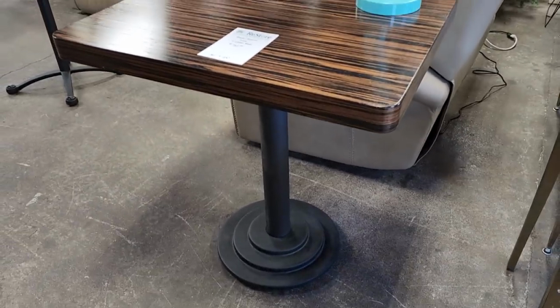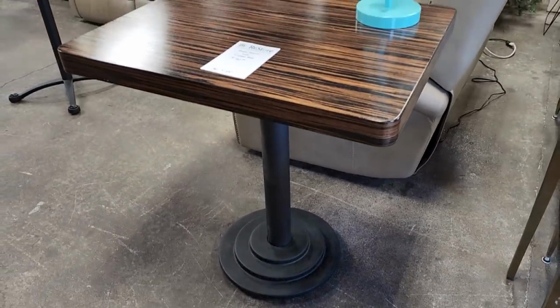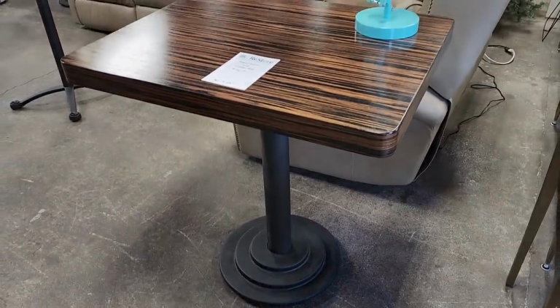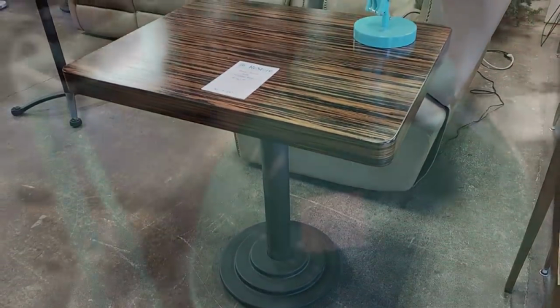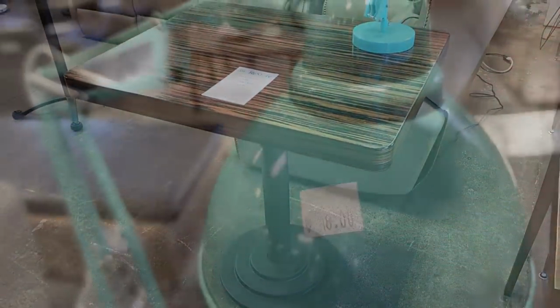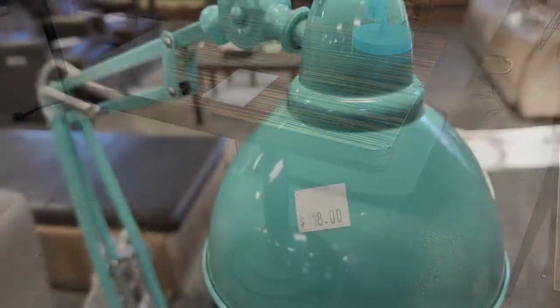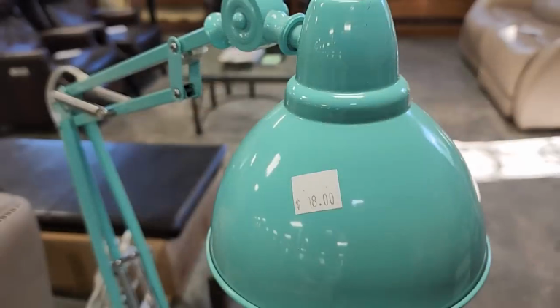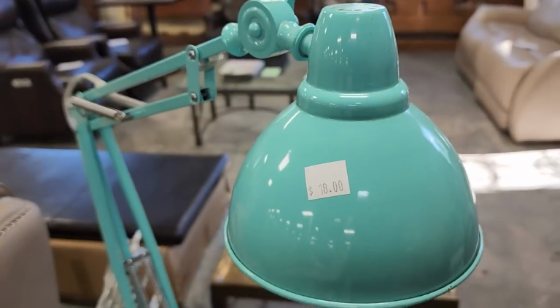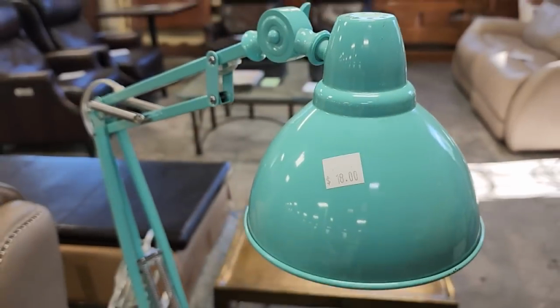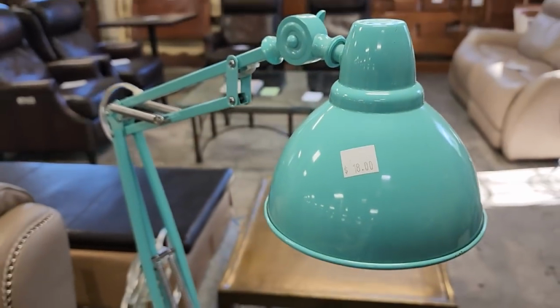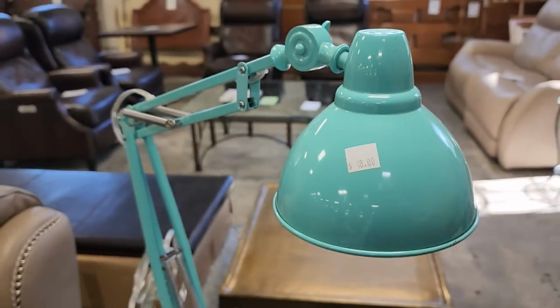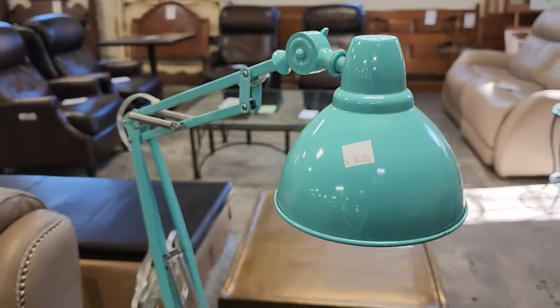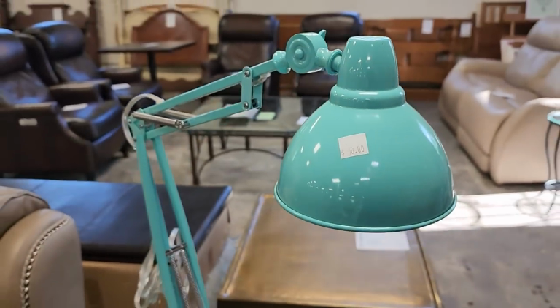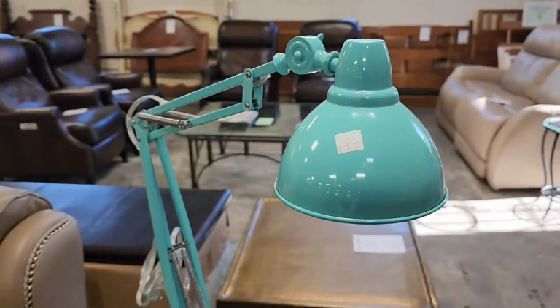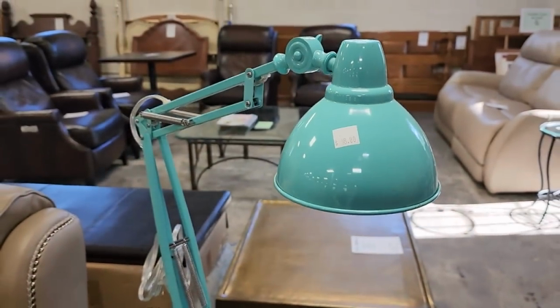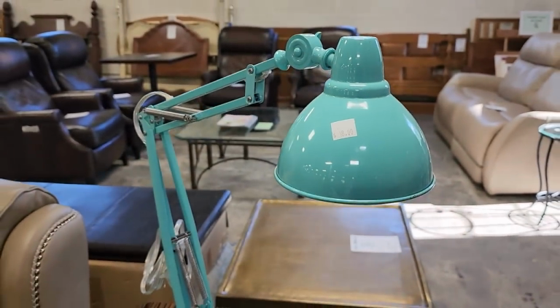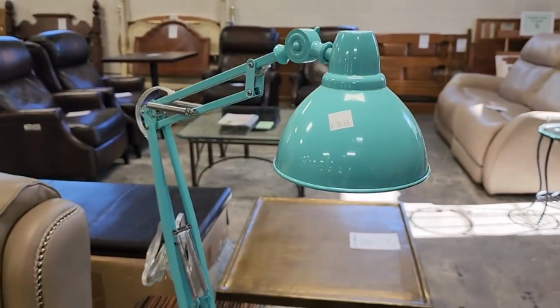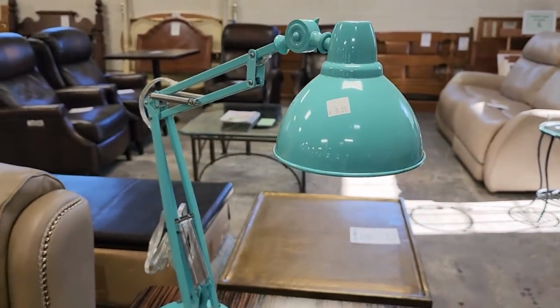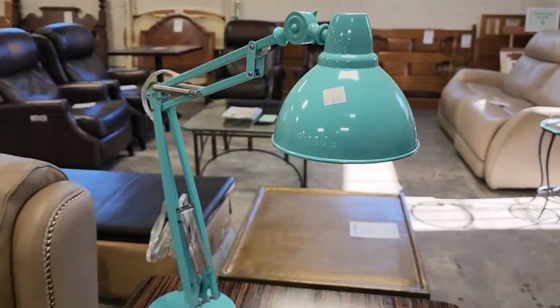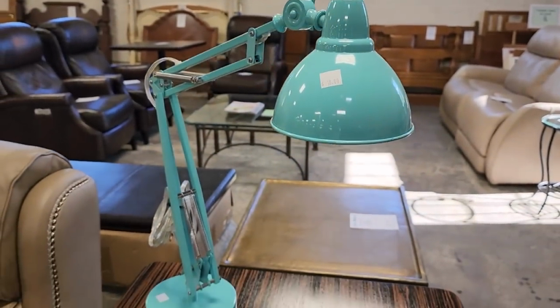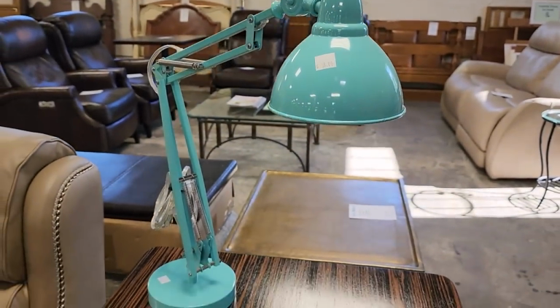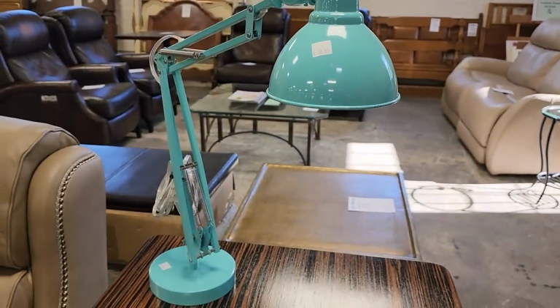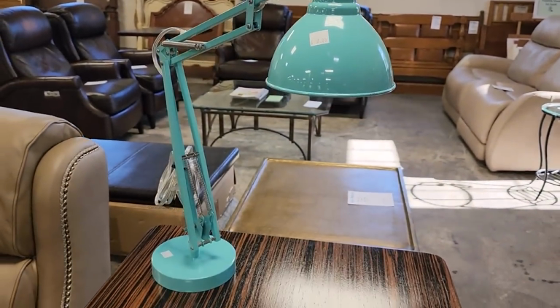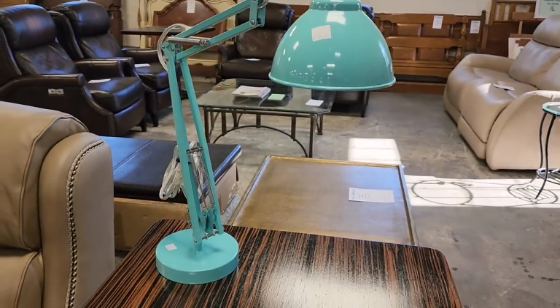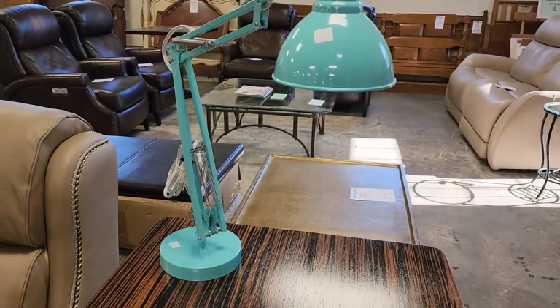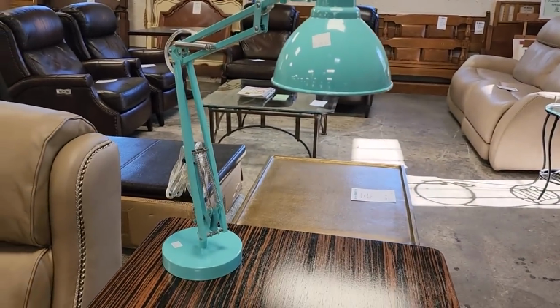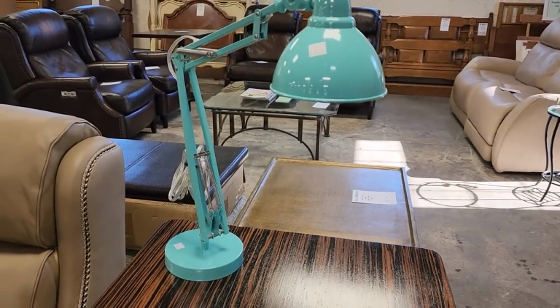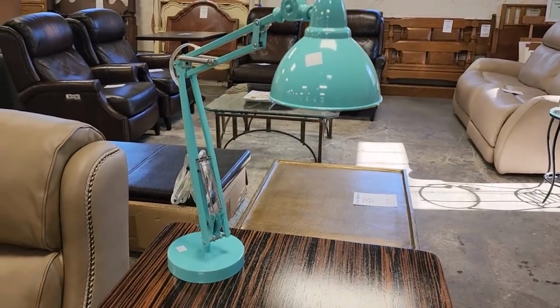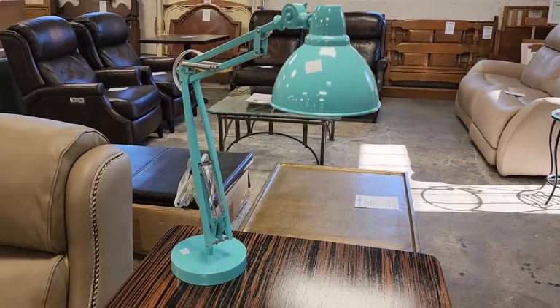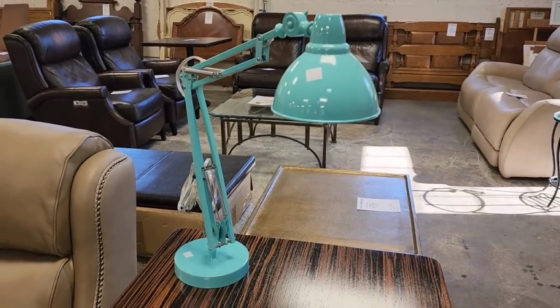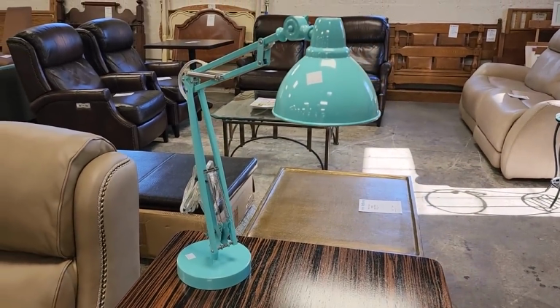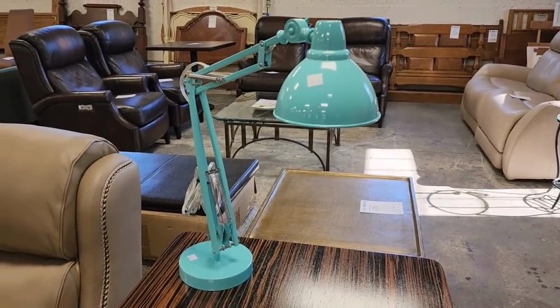And look at this lamp. I always say shop your Habitat ReStore for lamps — this was $18. I love the design of it and I love that it's Tiffany blue.